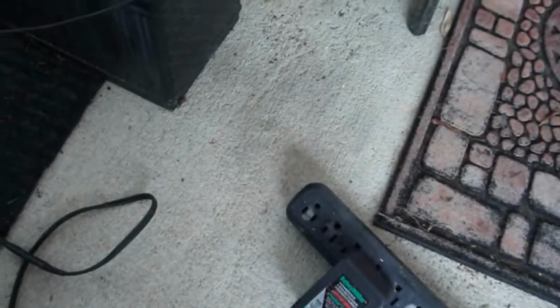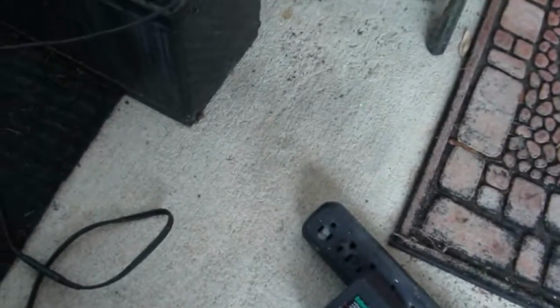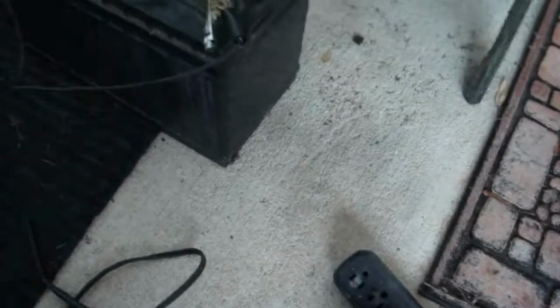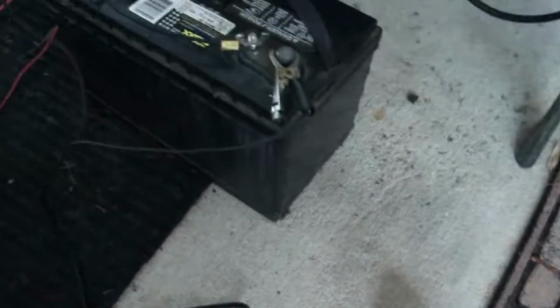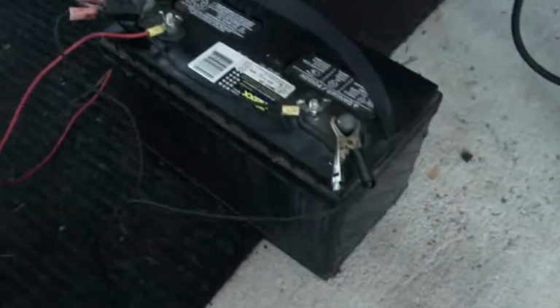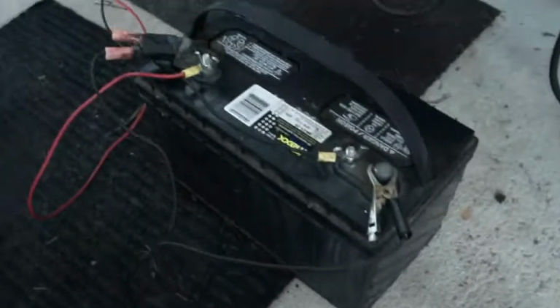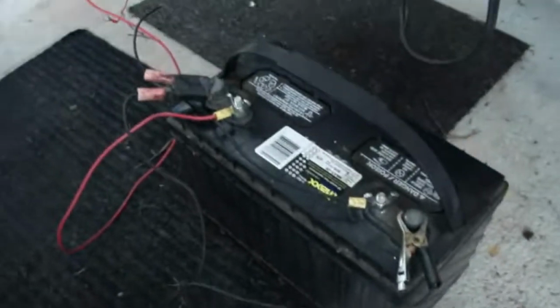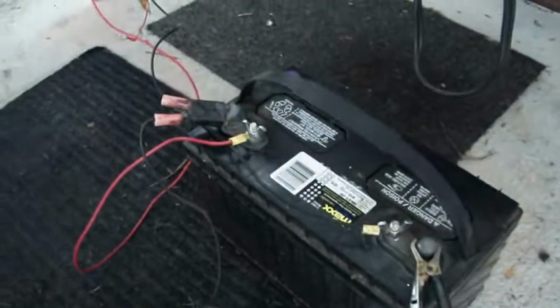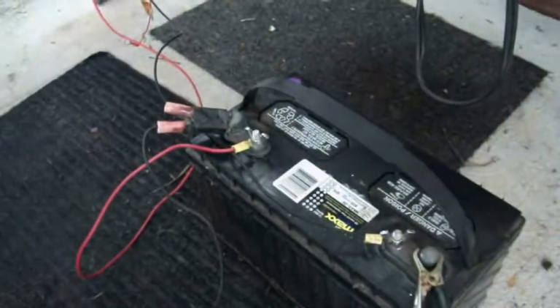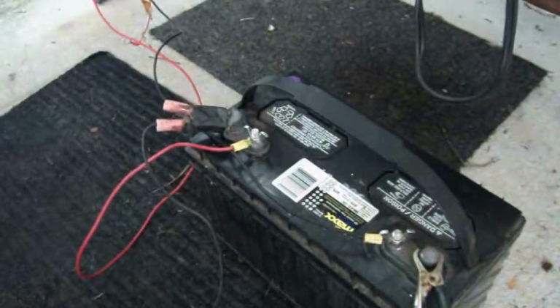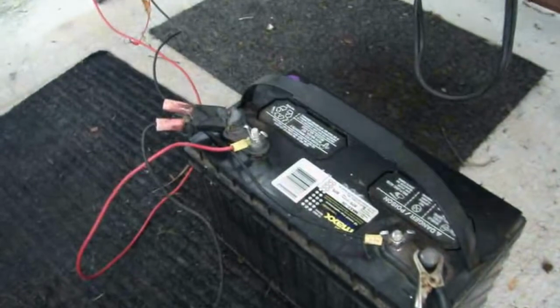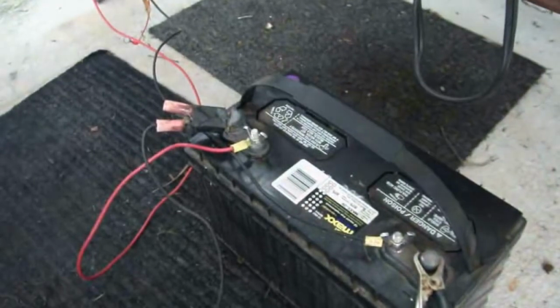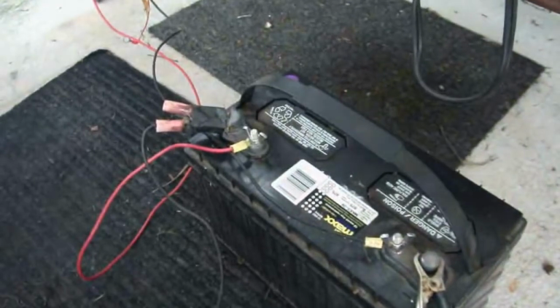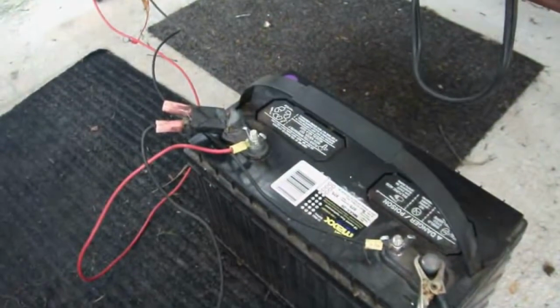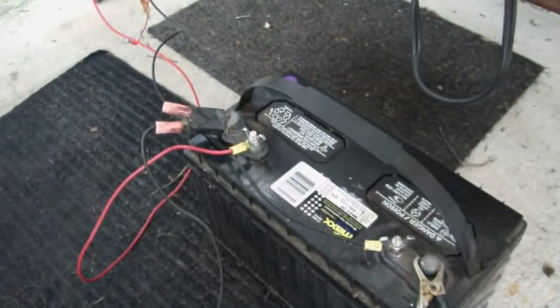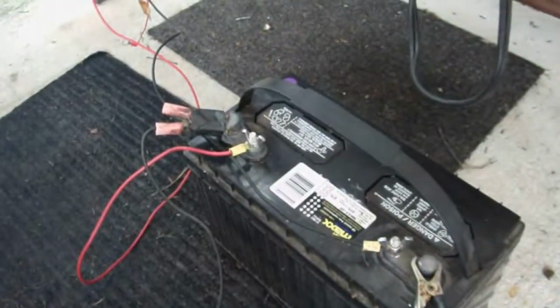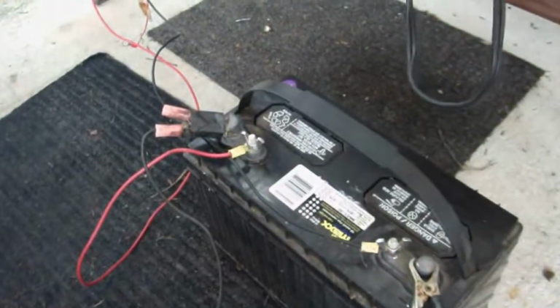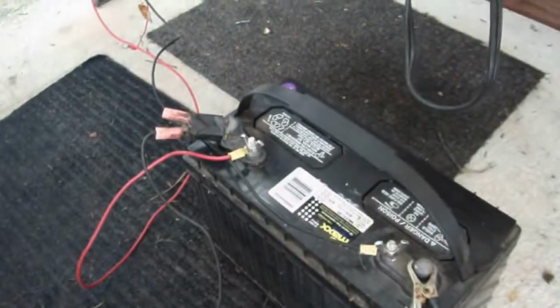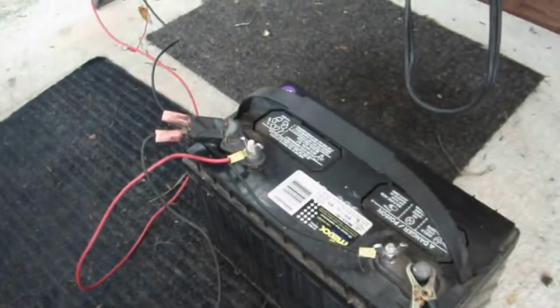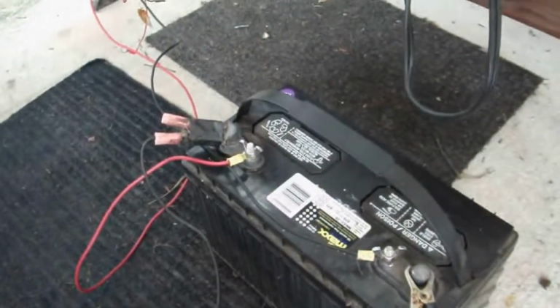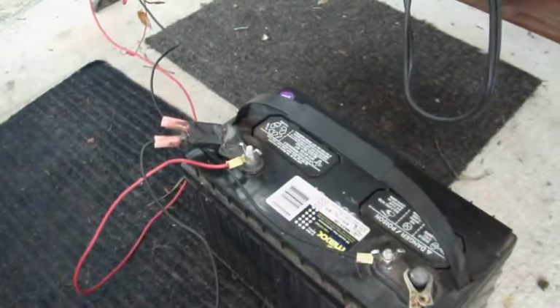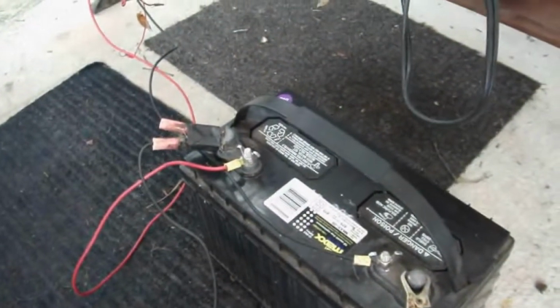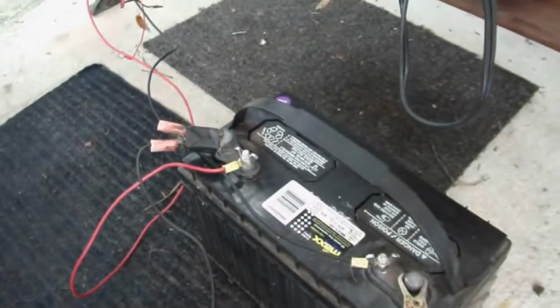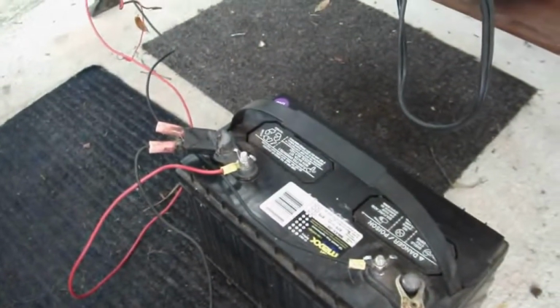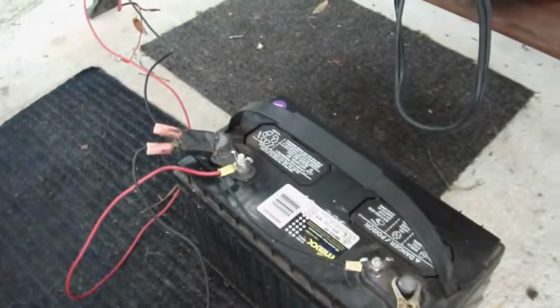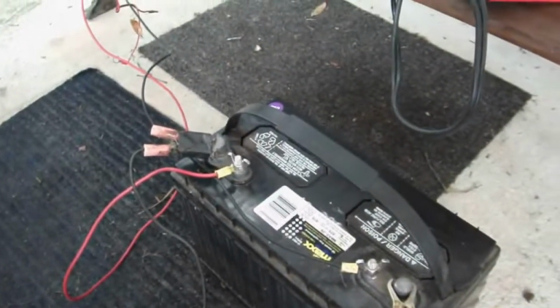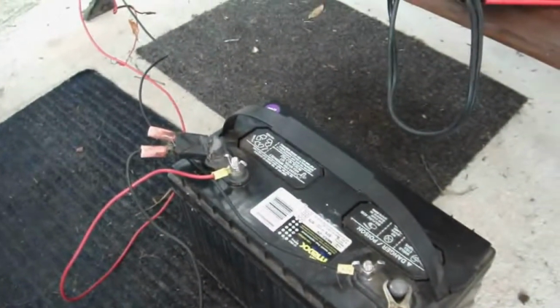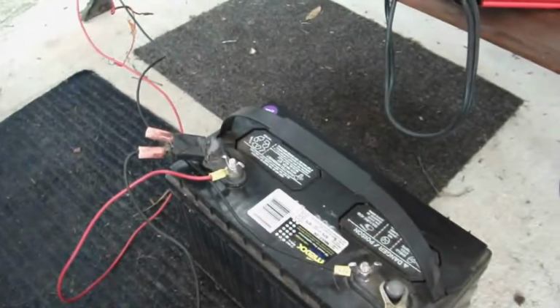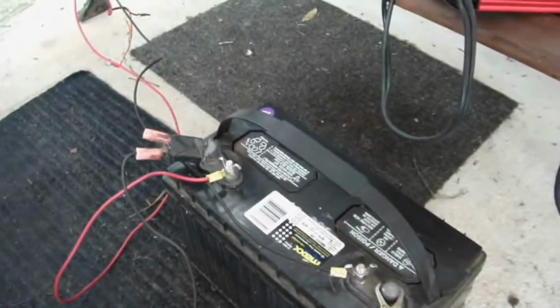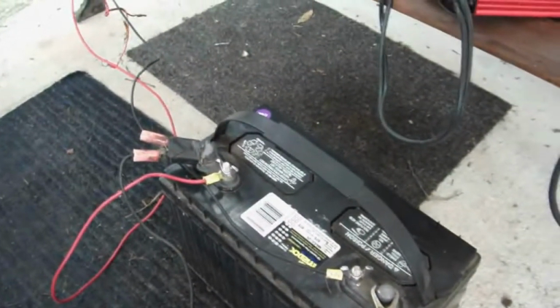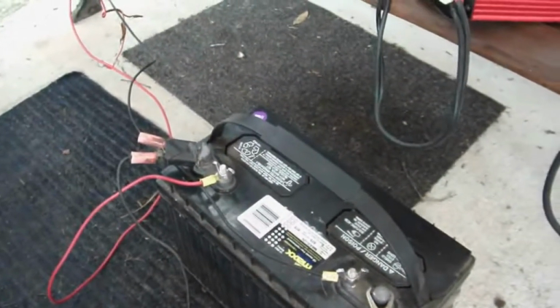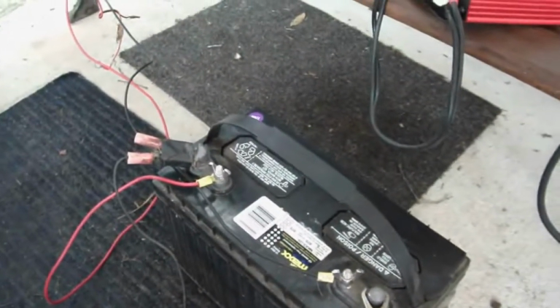I like it because some of the more high-tech battery chargers run fans in them and you really can't leave them on all the time. This I could just leave on forever and it will keep the battery from sulfating the plates. It's got some desulfating technology in there. So even though this battery is four years old, it's in perfect condition.